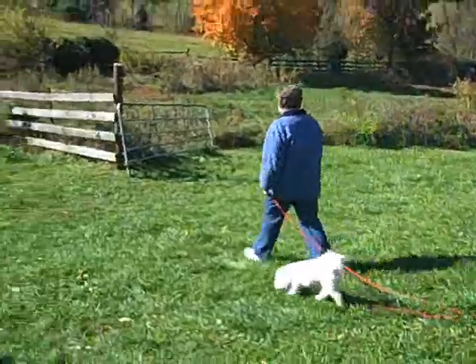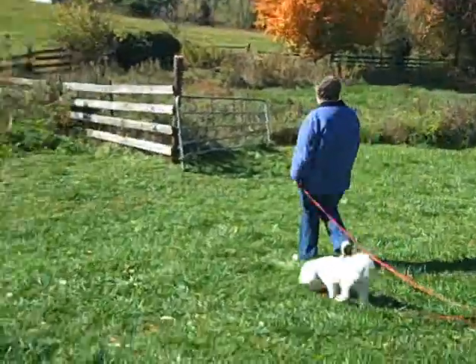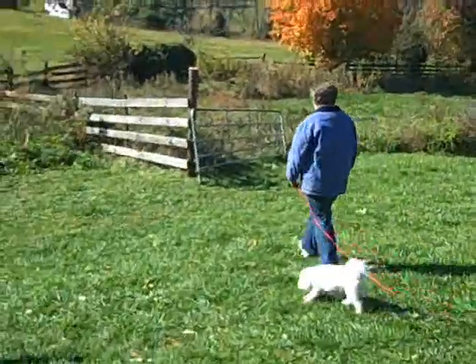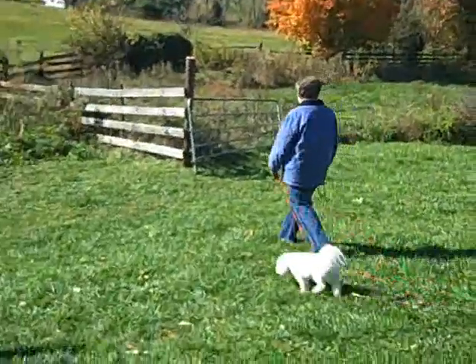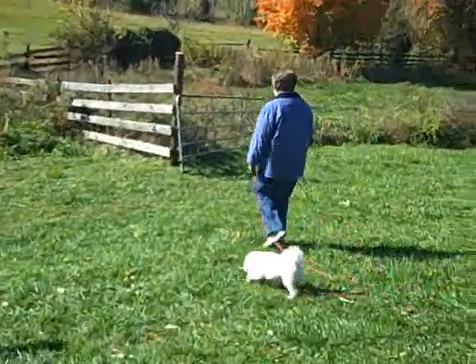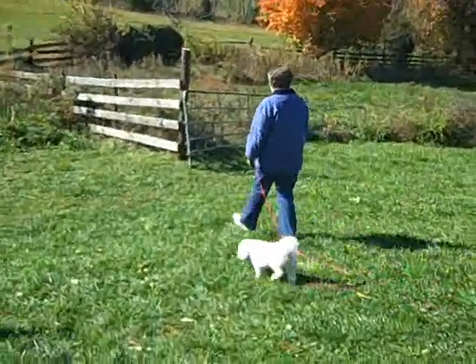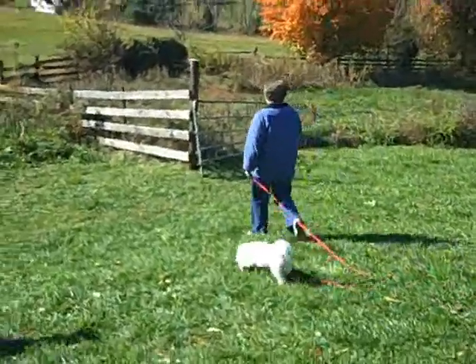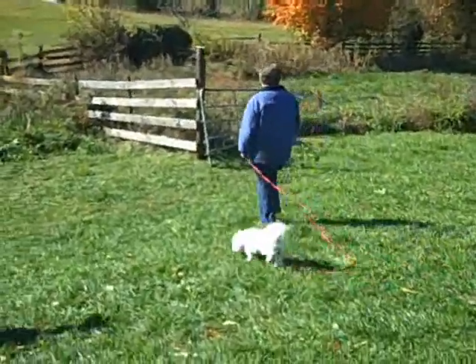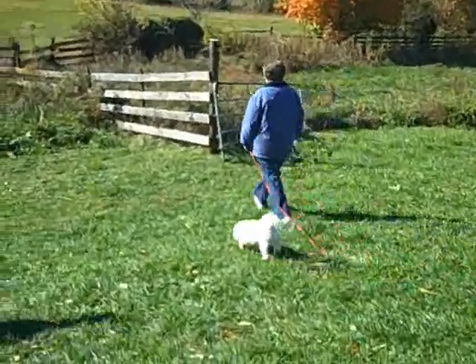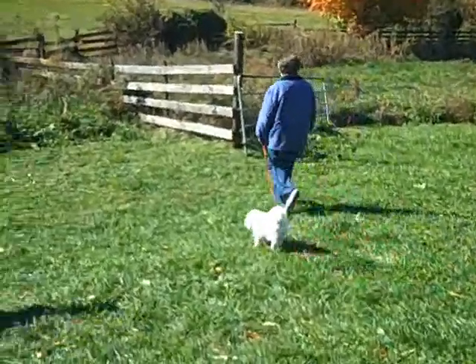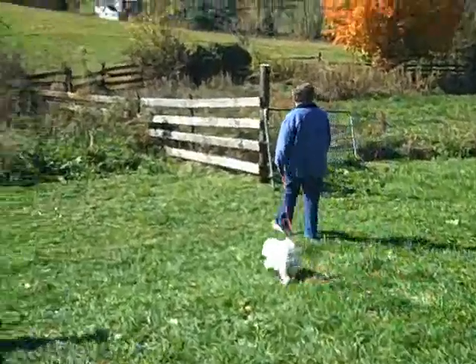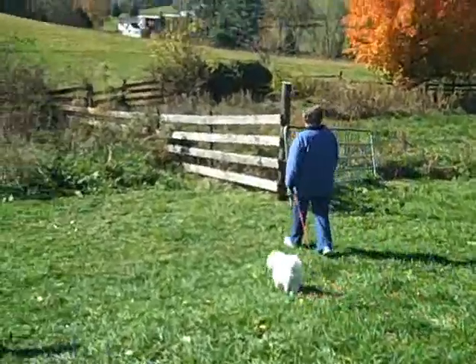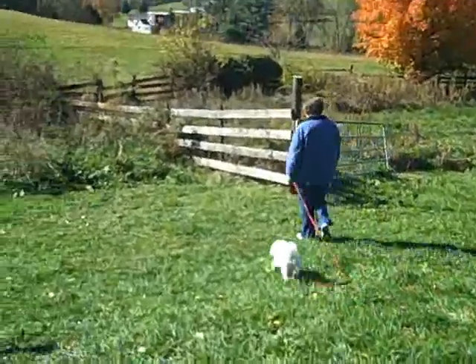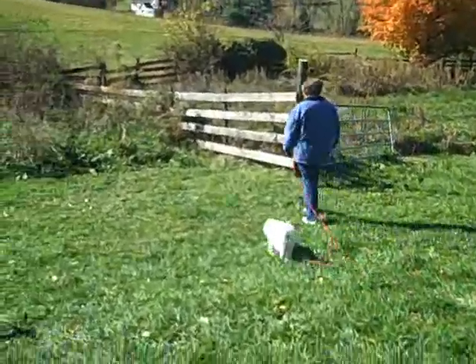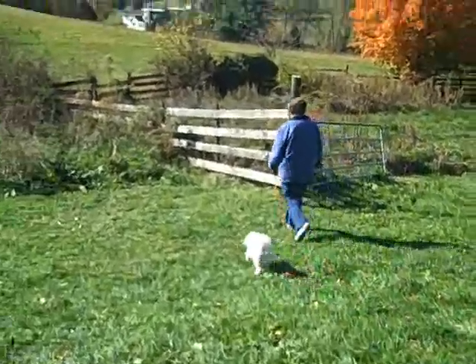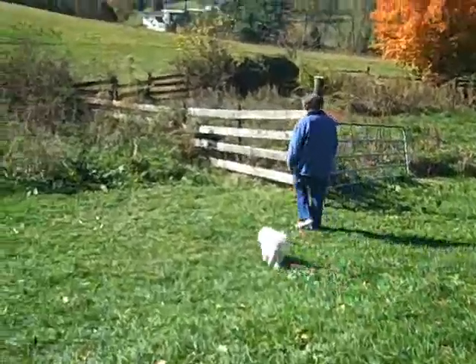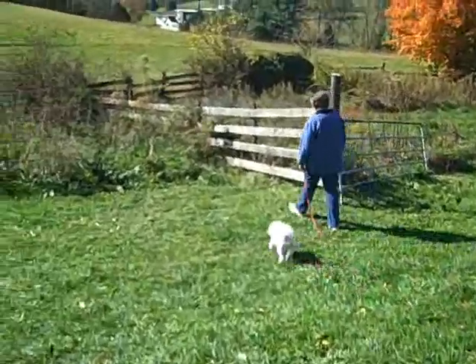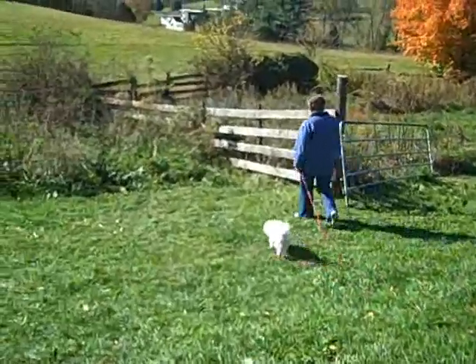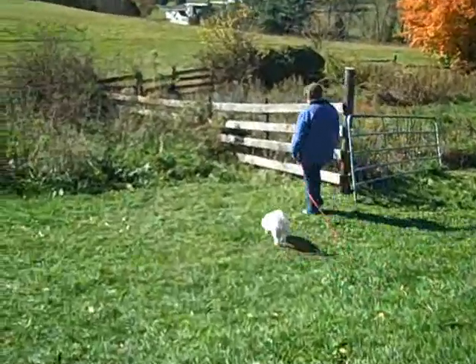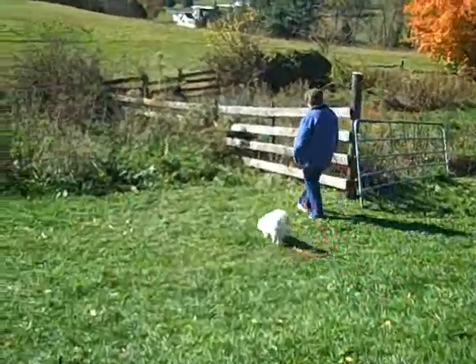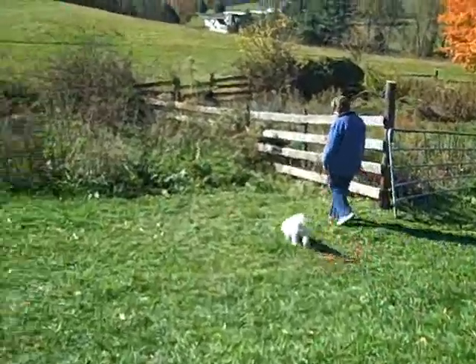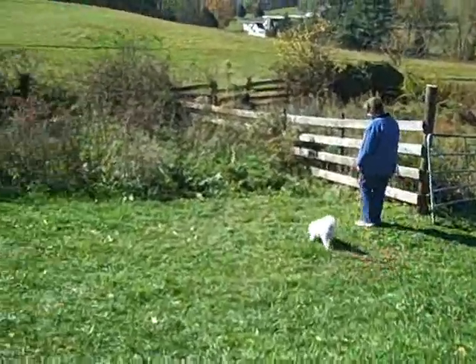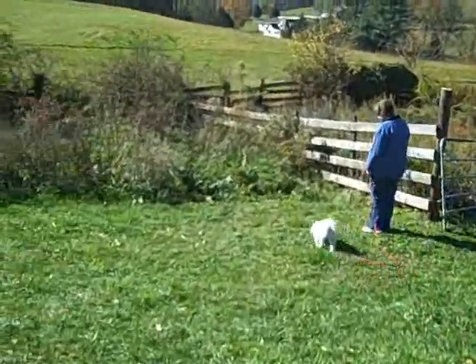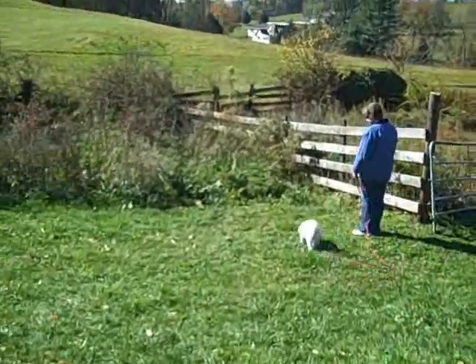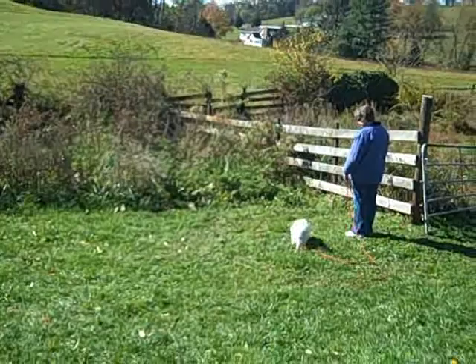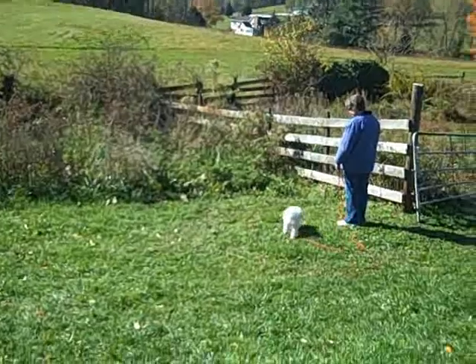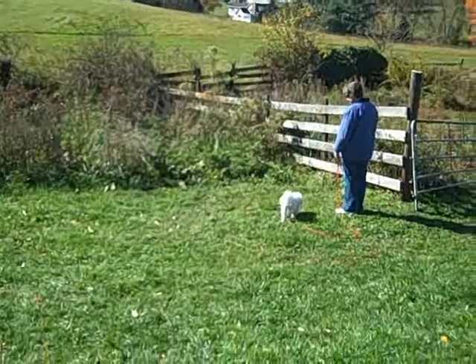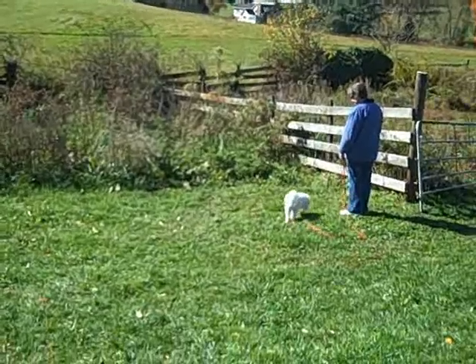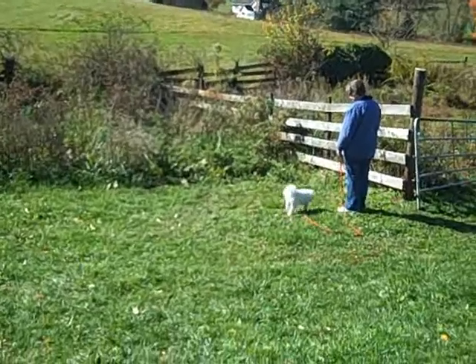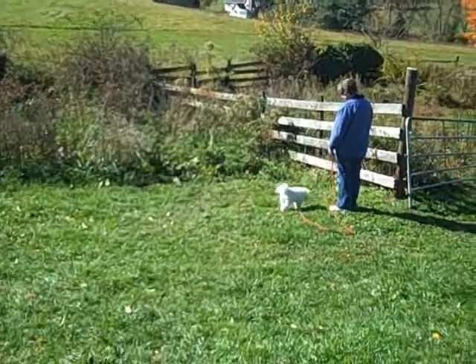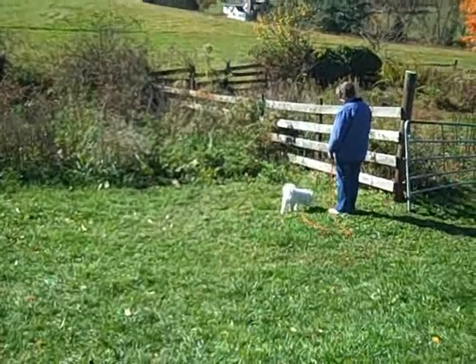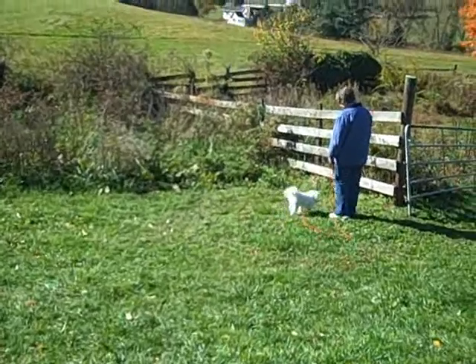This is Linda Kame of Cordeleon K9. I'd like to welcome you back to our second installment of Tate's training.